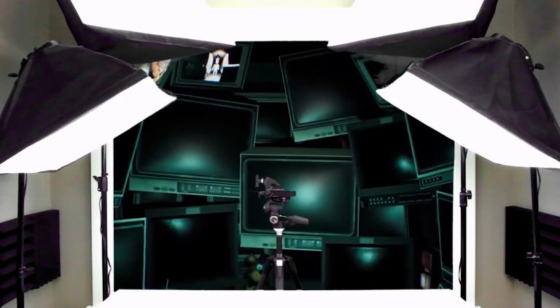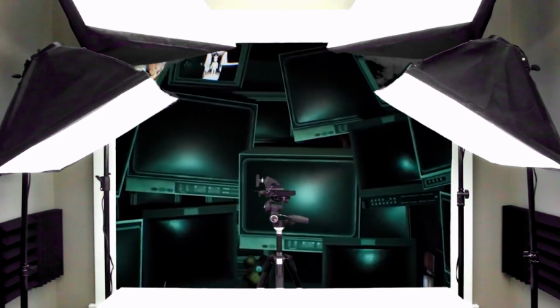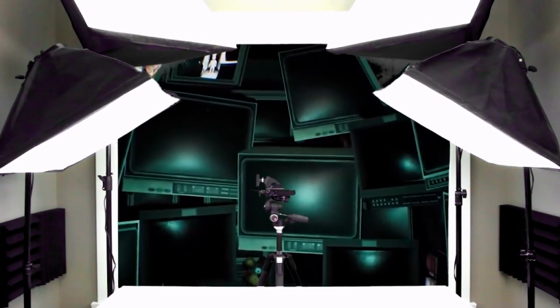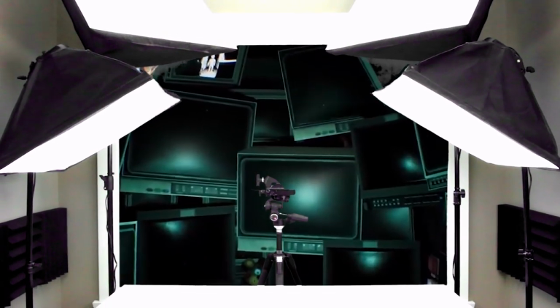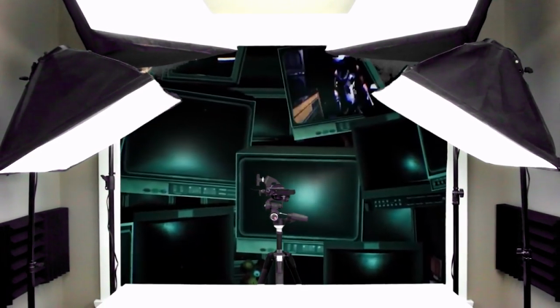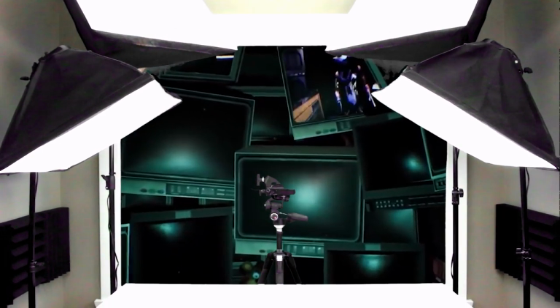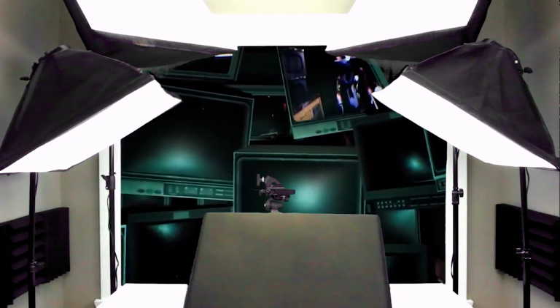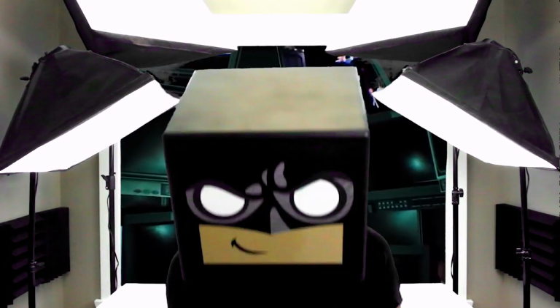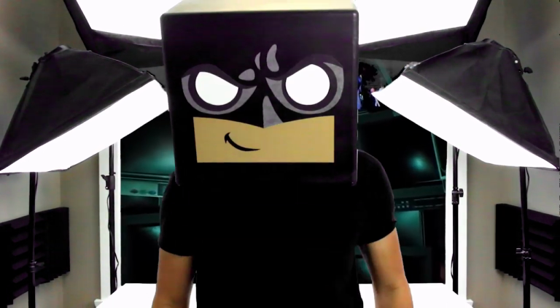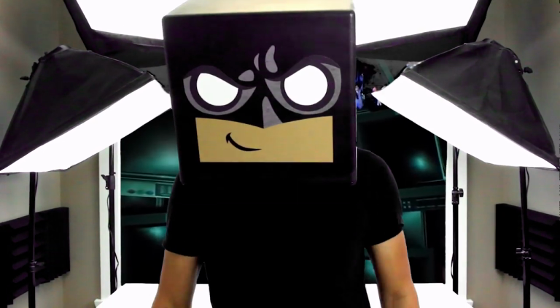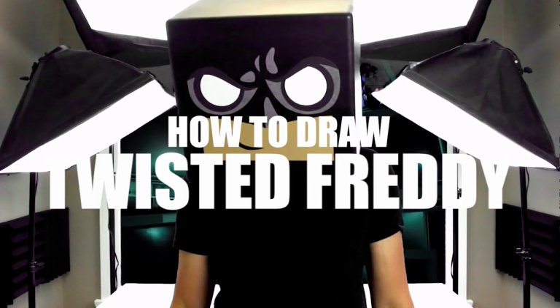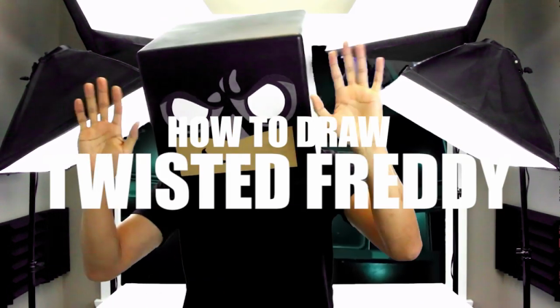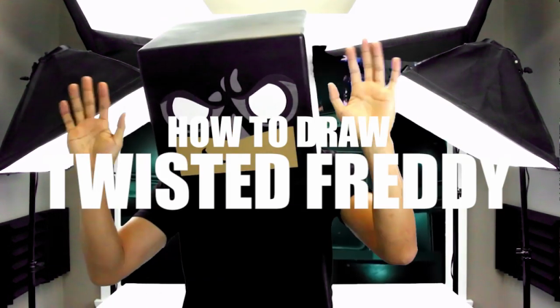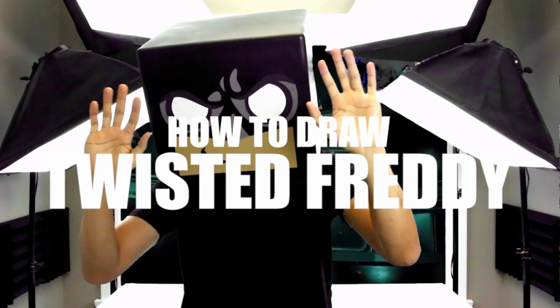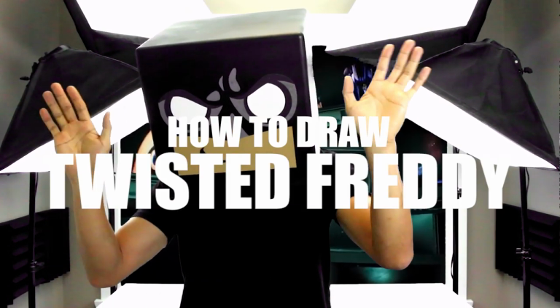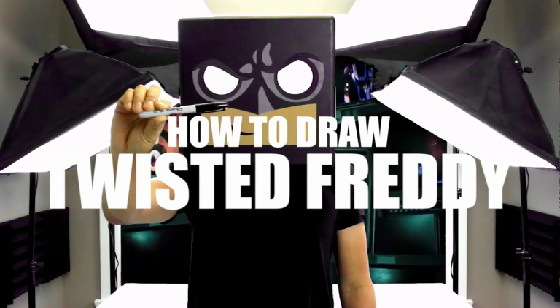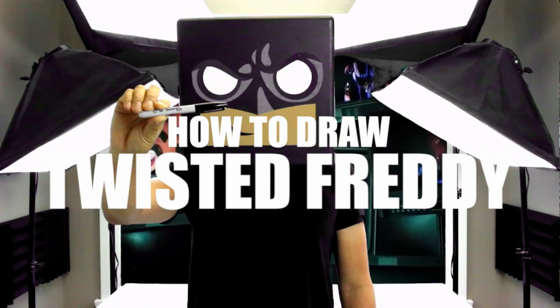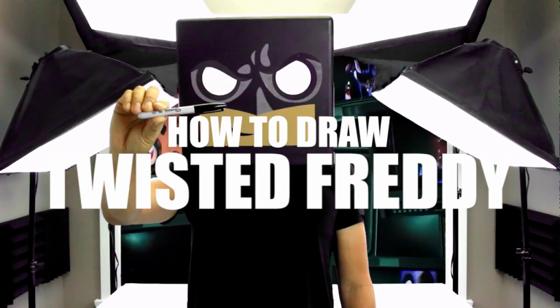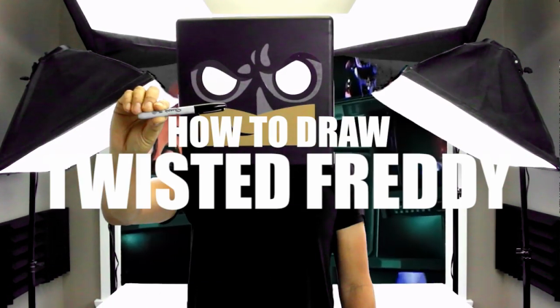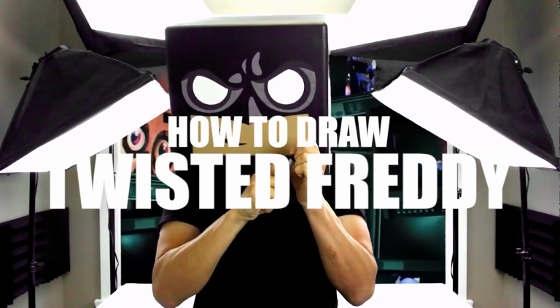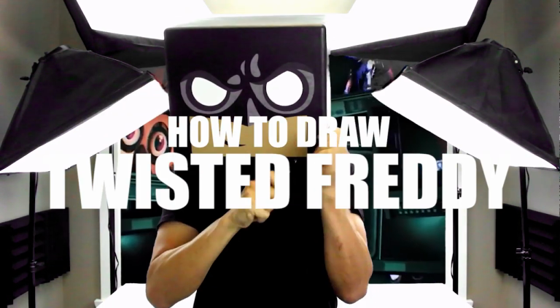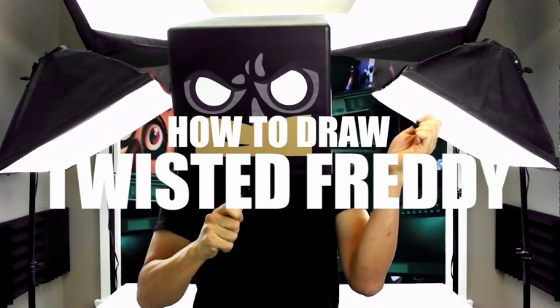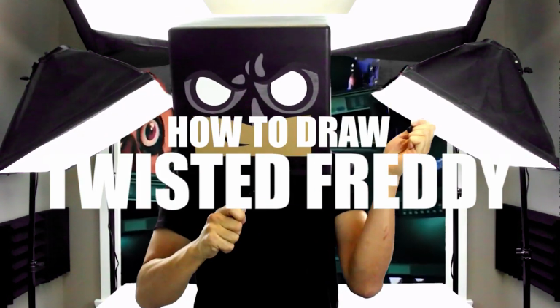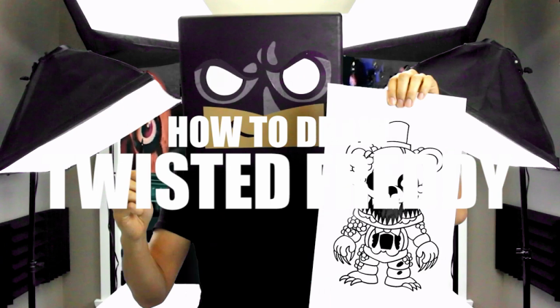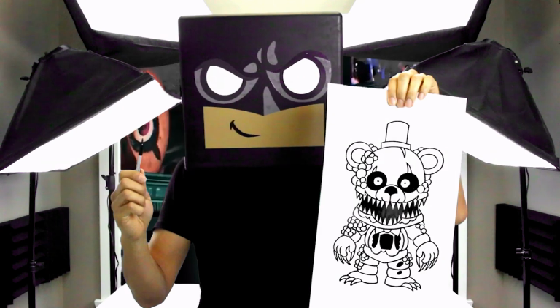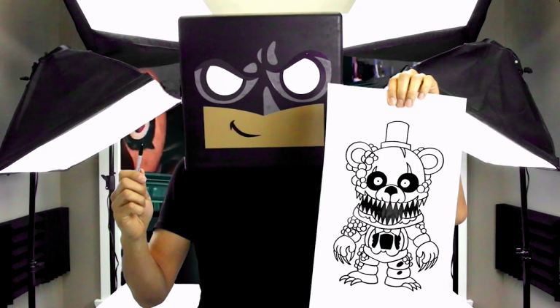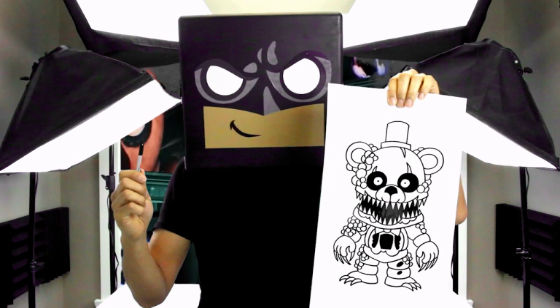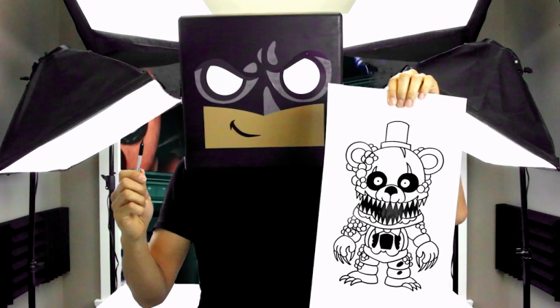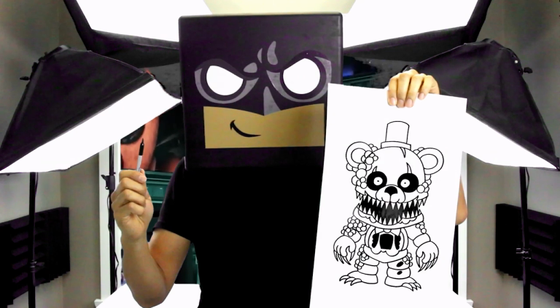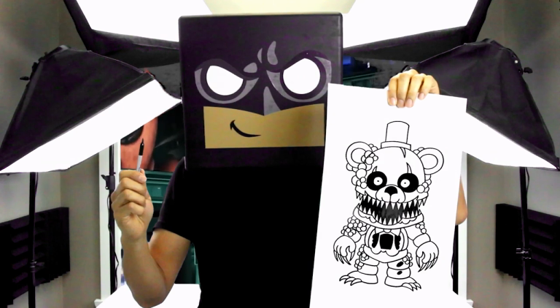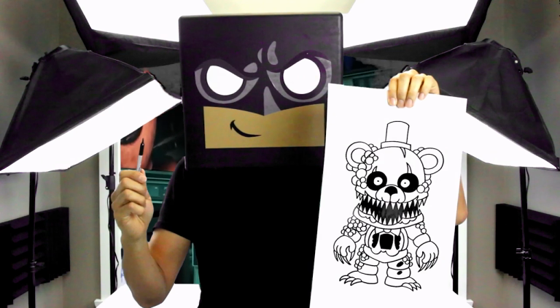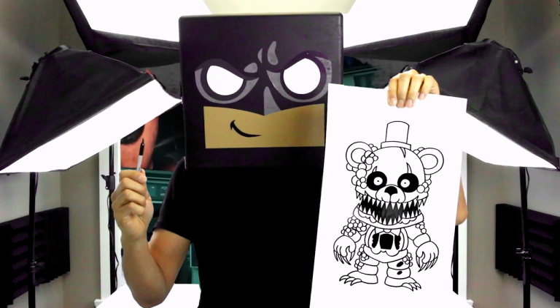What's up everyone and welcome to the club. In today's video I'll be showing you how to draw Twisted Freddy from Five Nights at Freddy's.